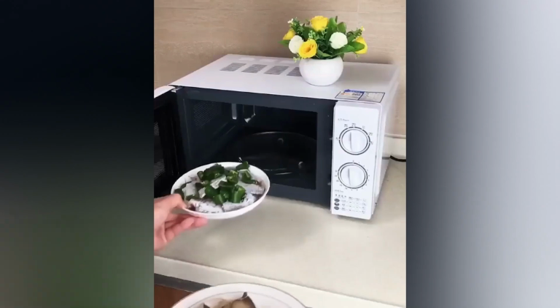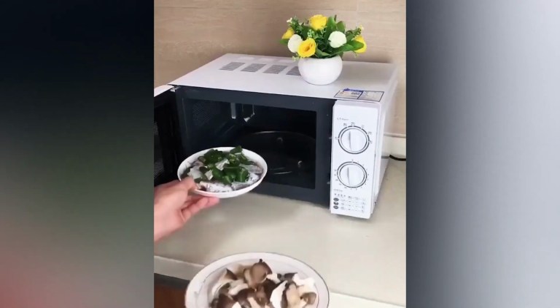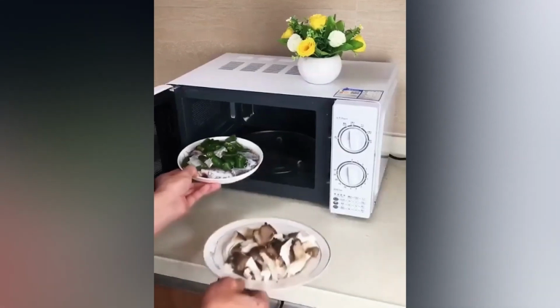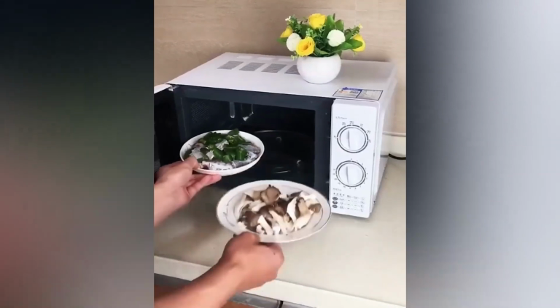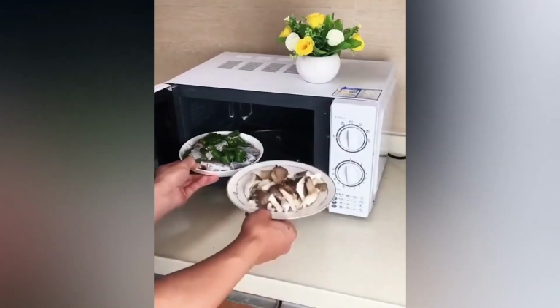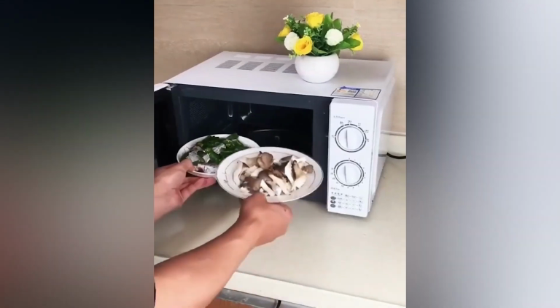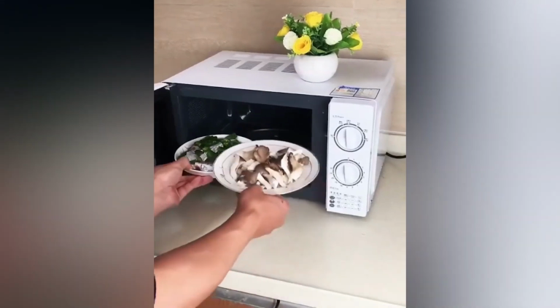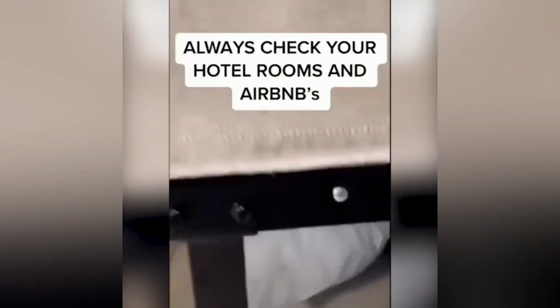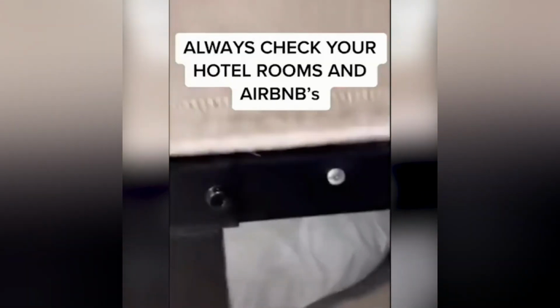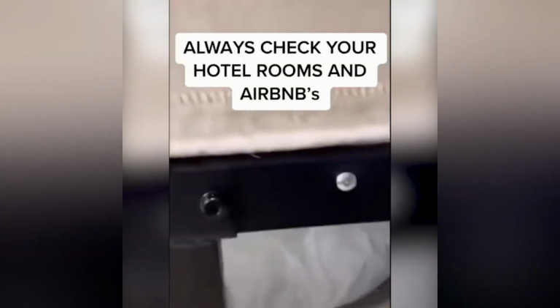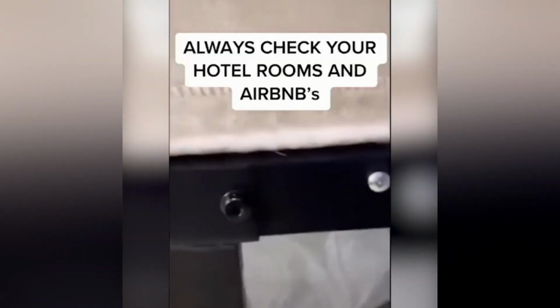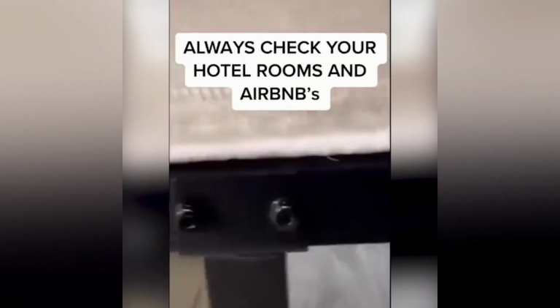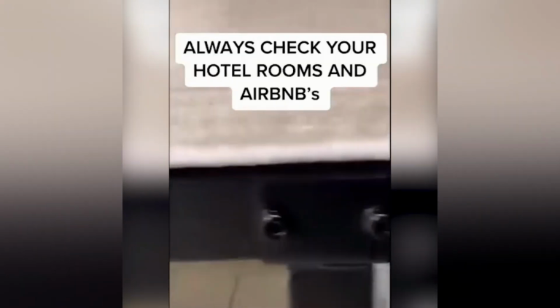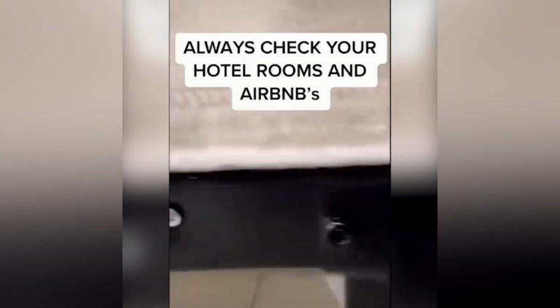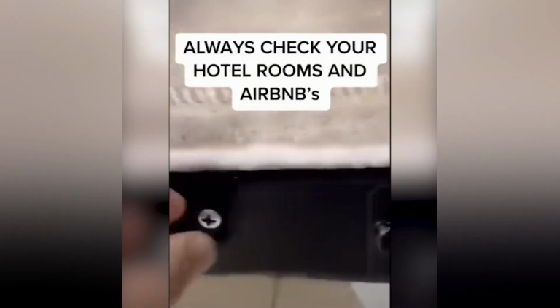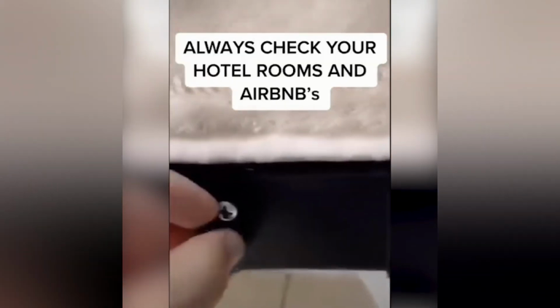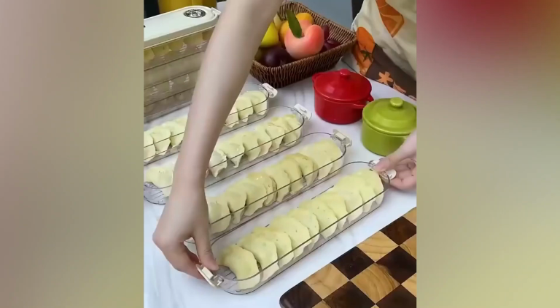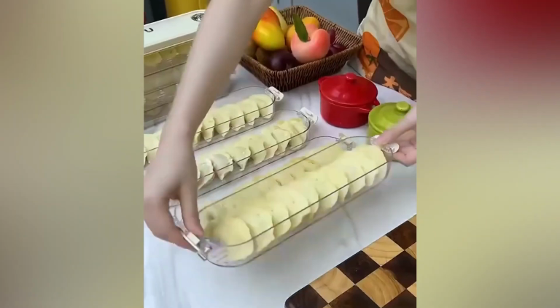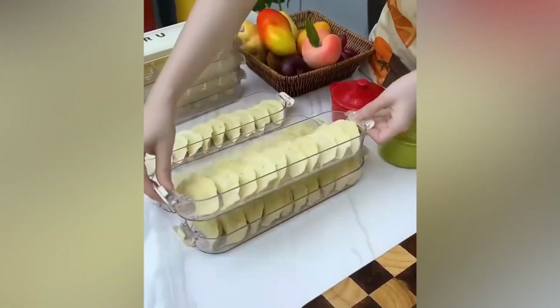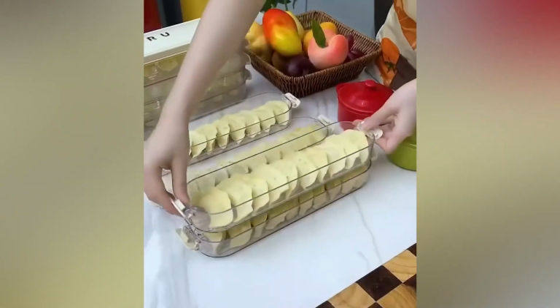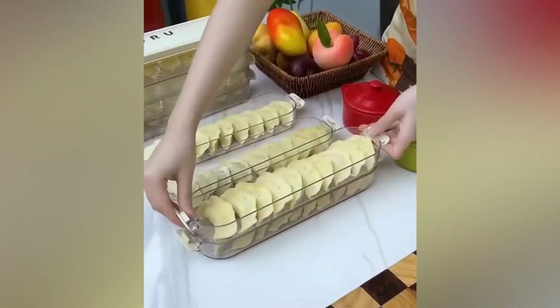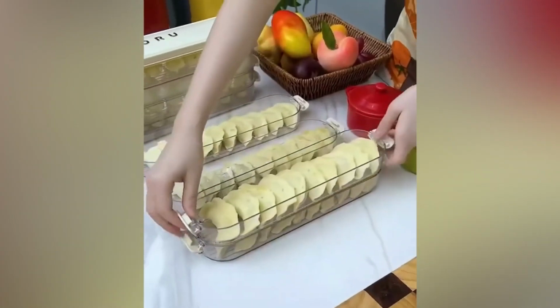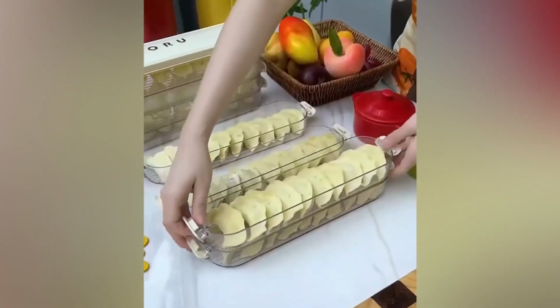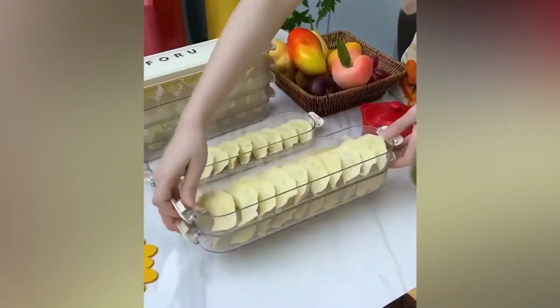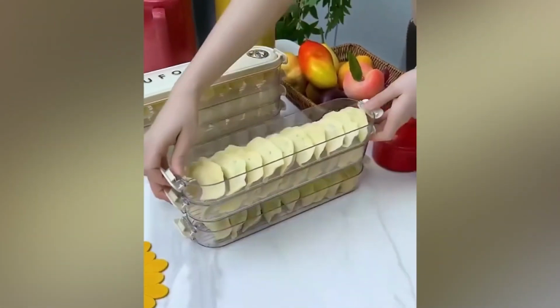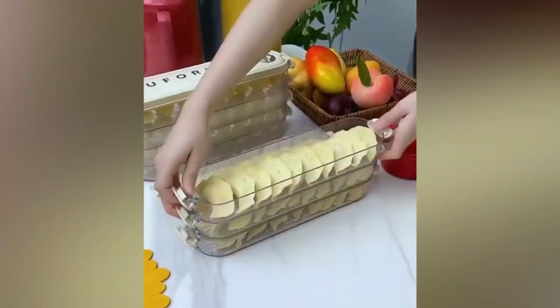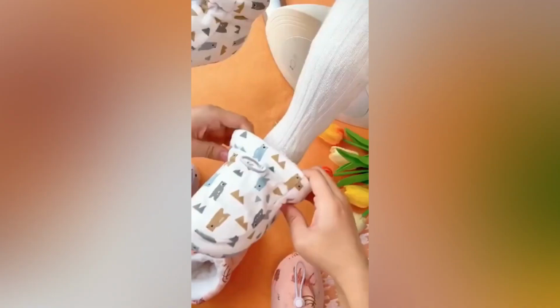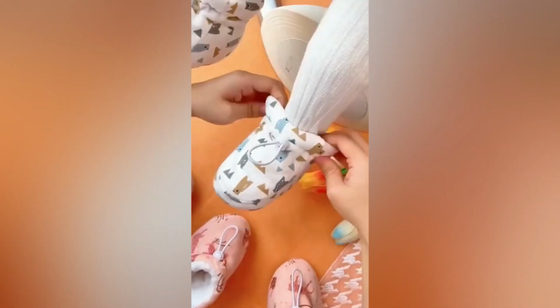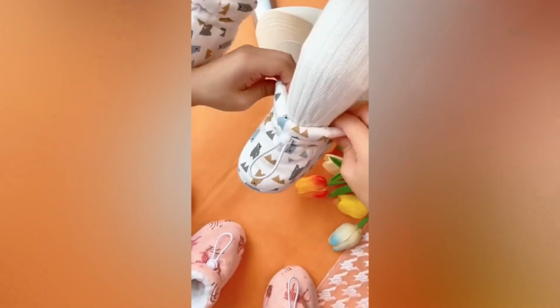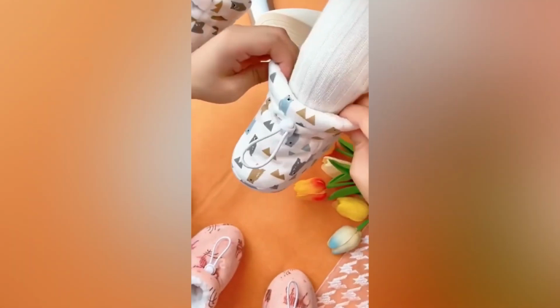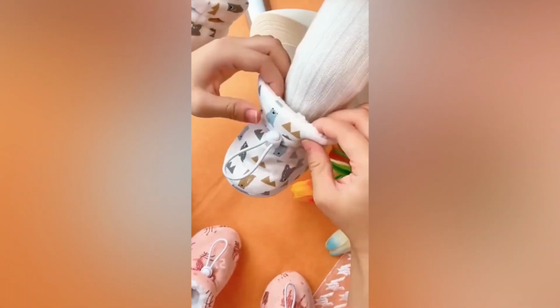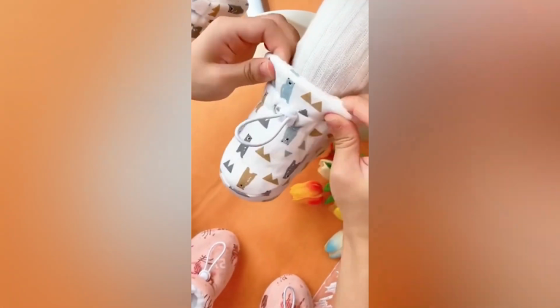Every day, I am looking for new products to sell. Here are my top 6 winning products of the day.